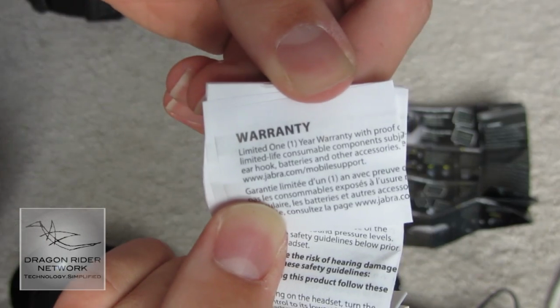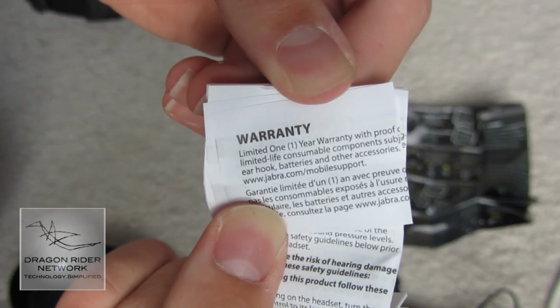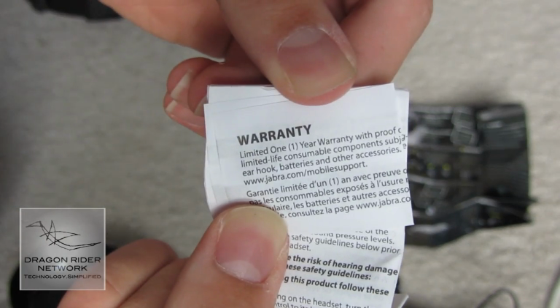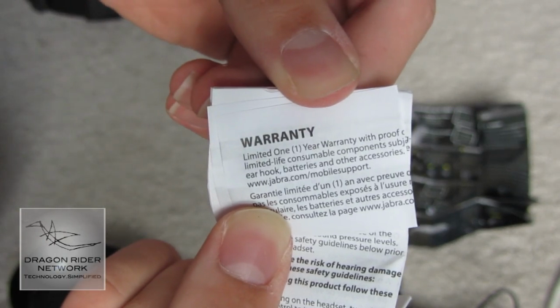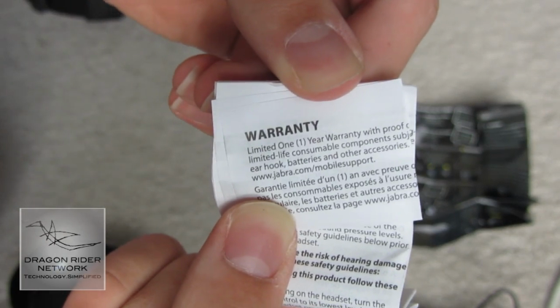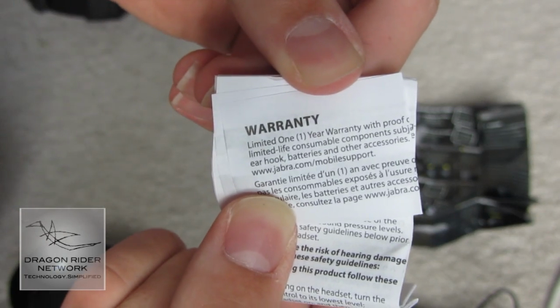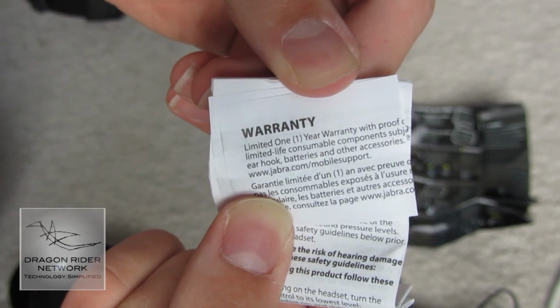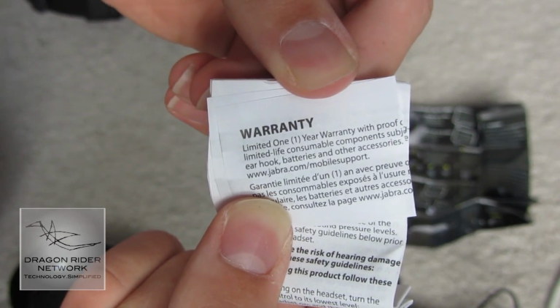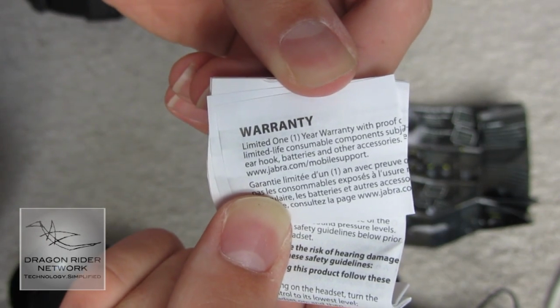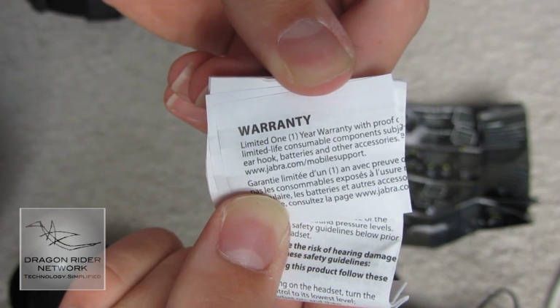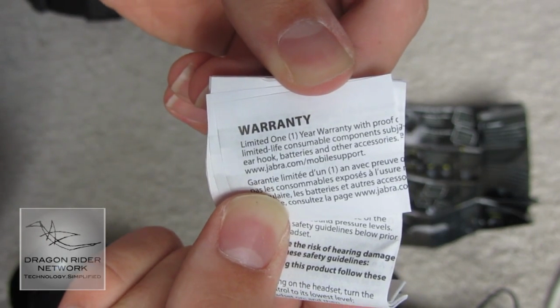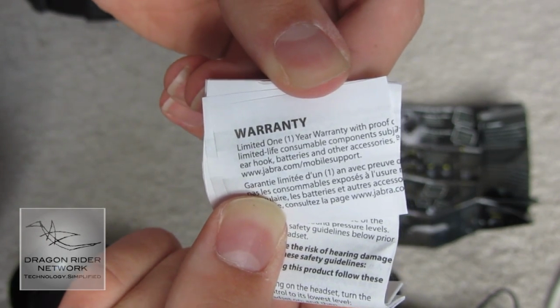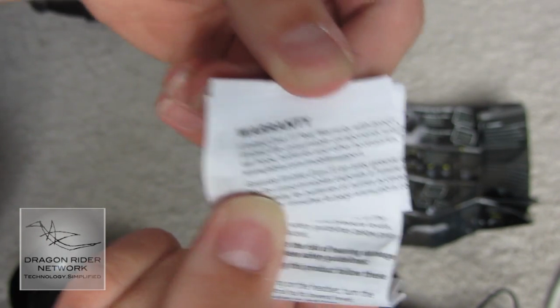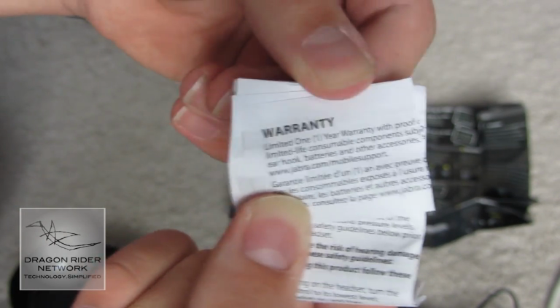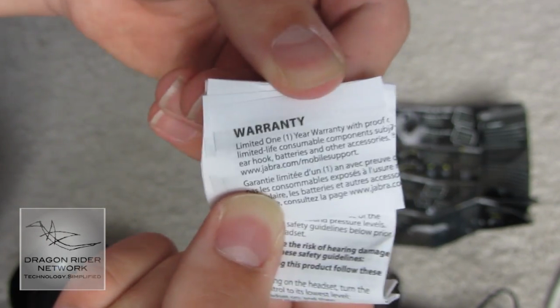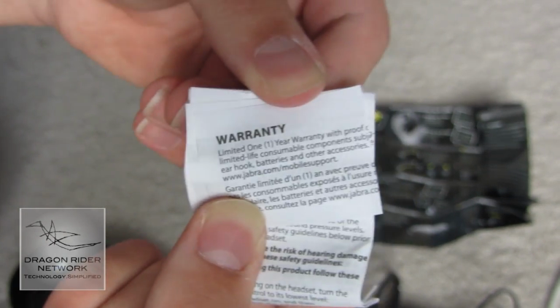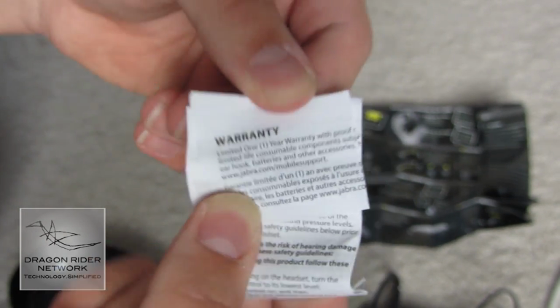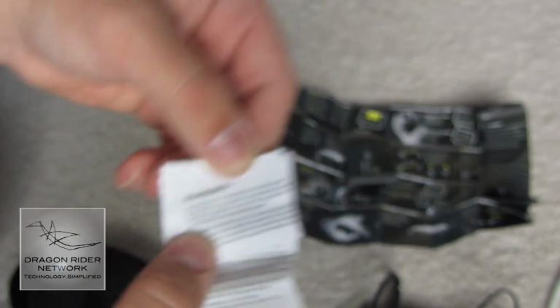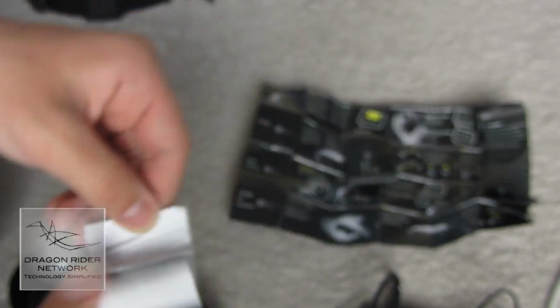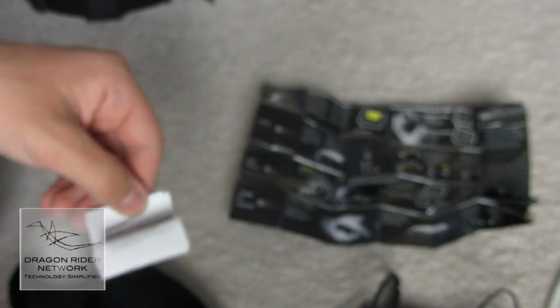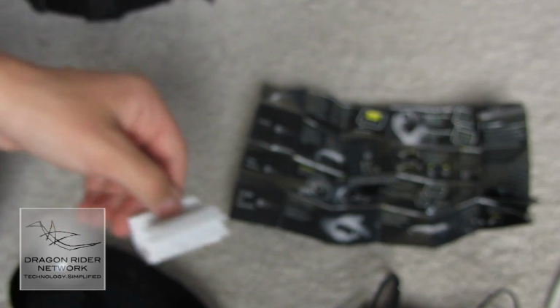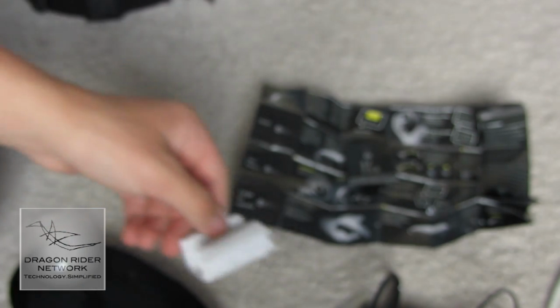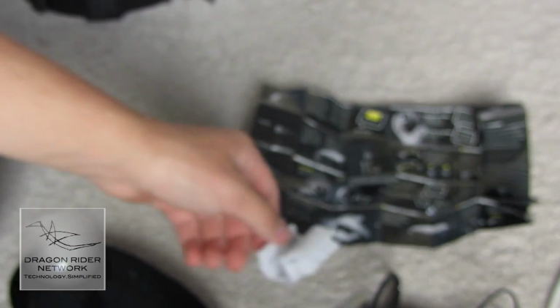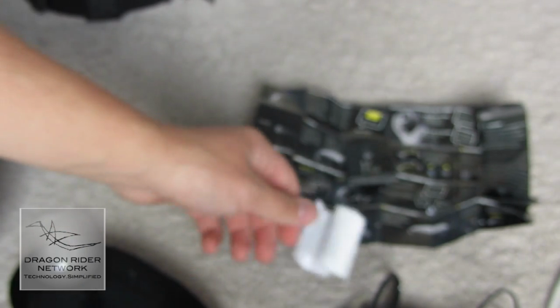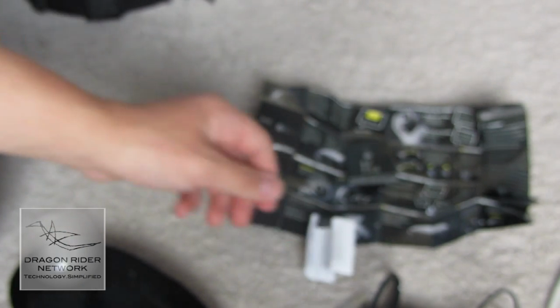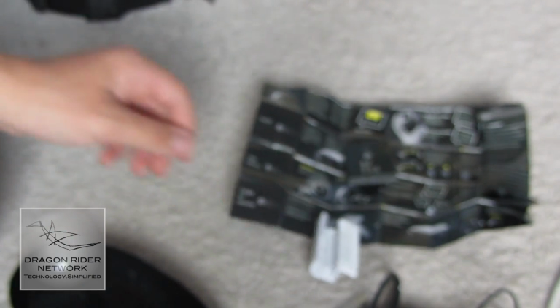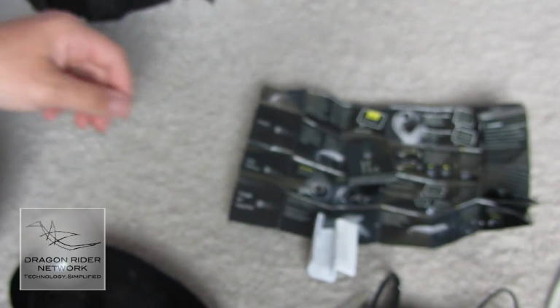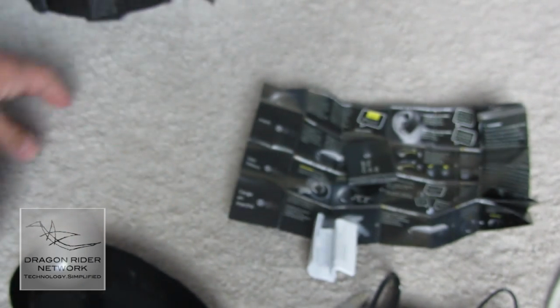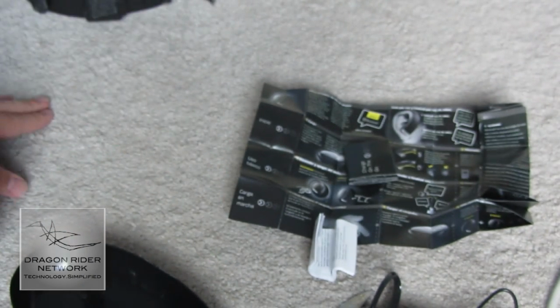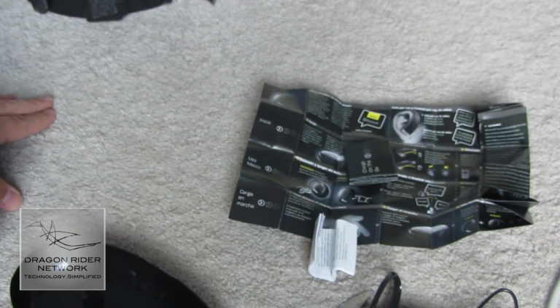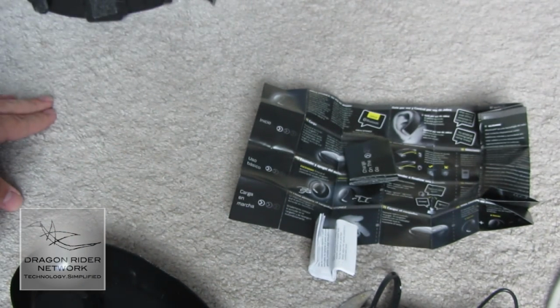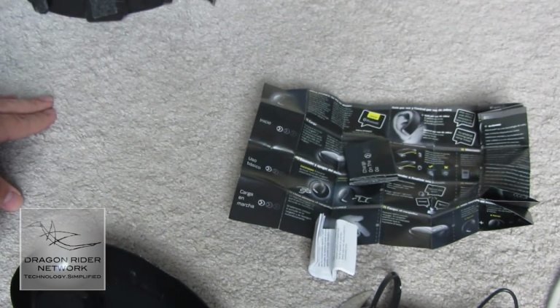The warranty — most exciting thing about every single package.